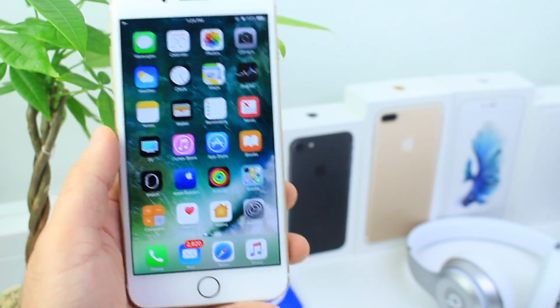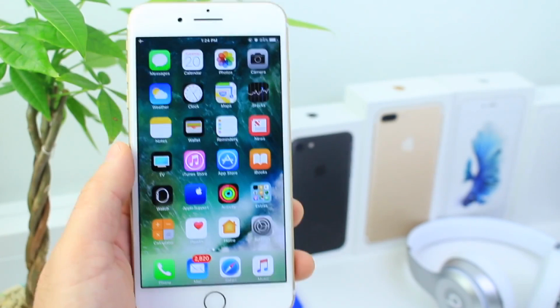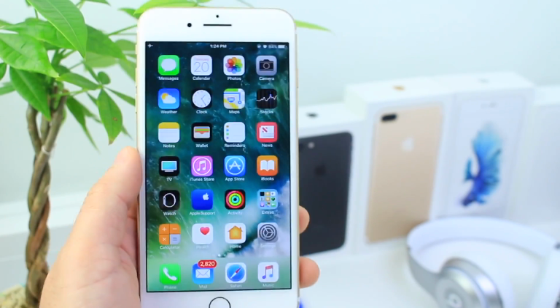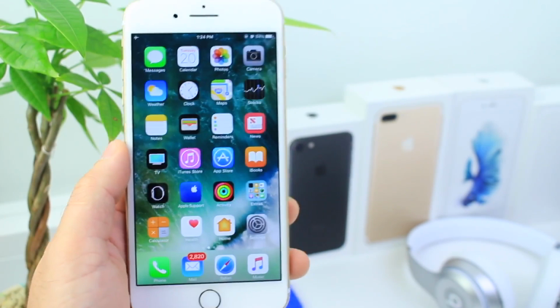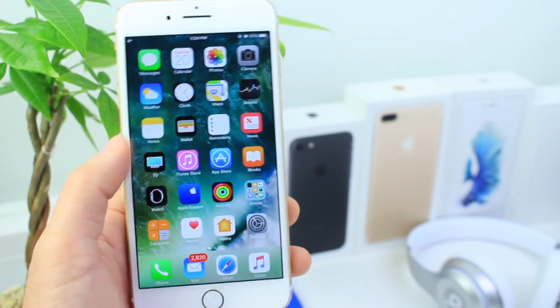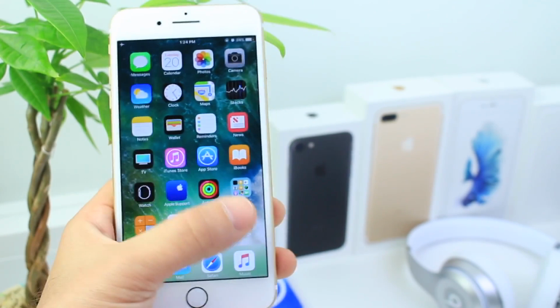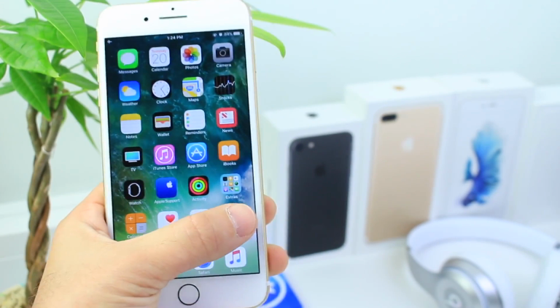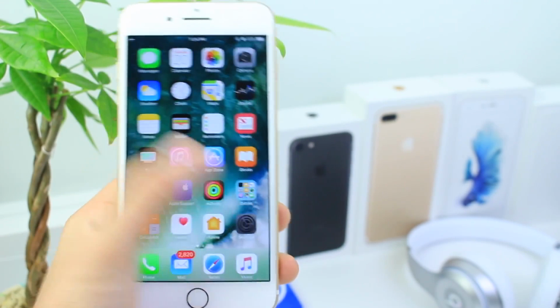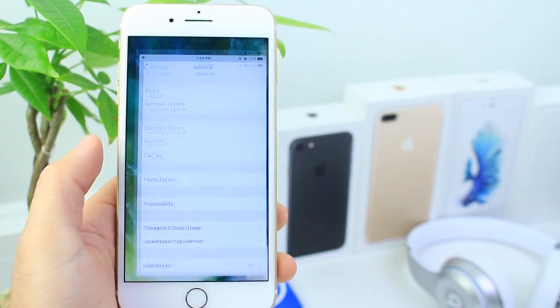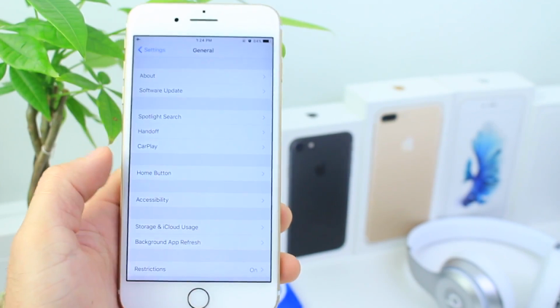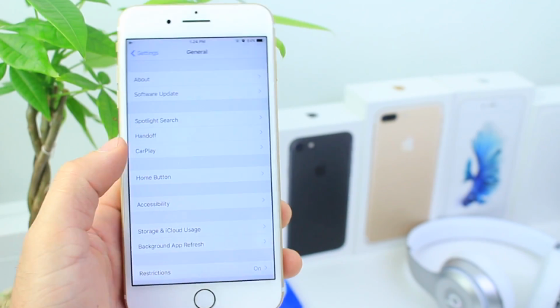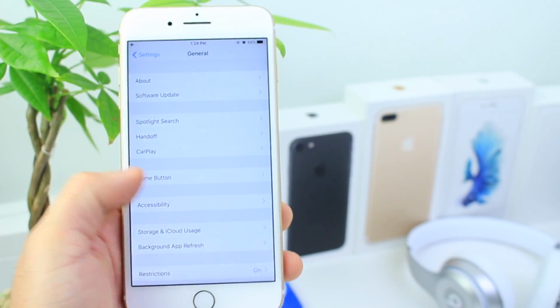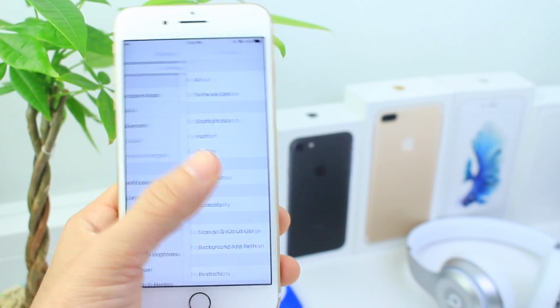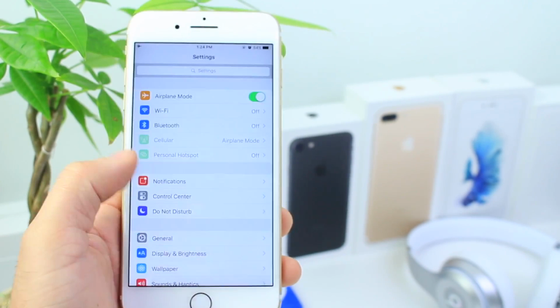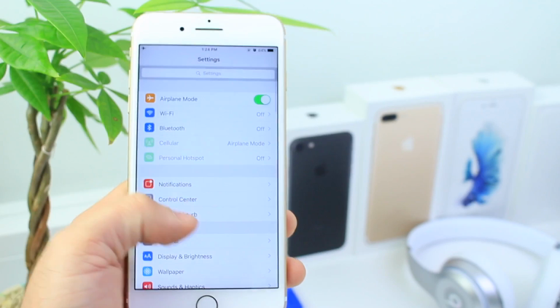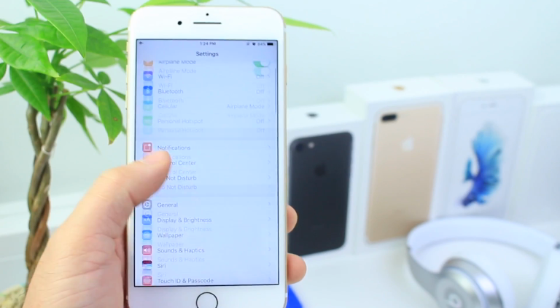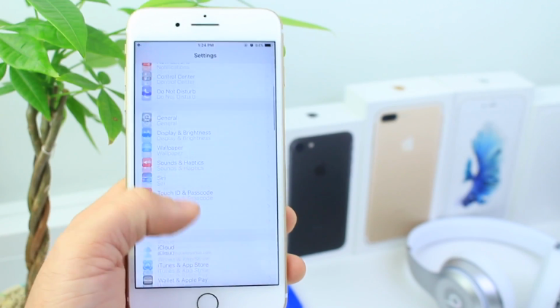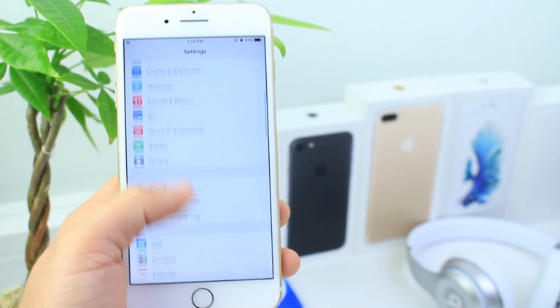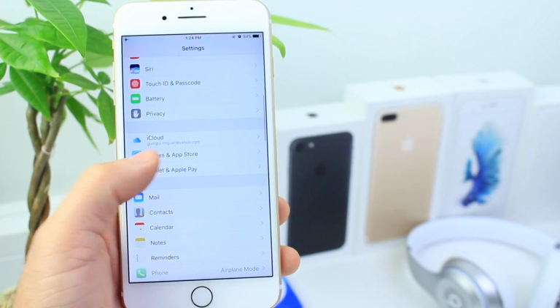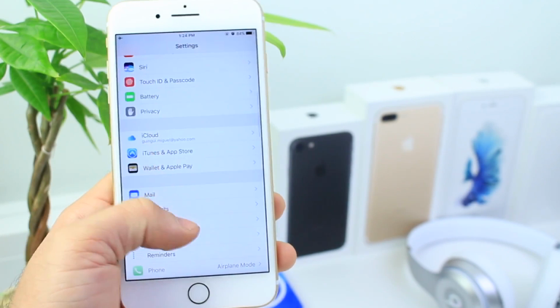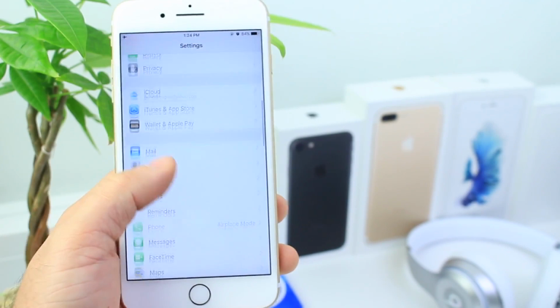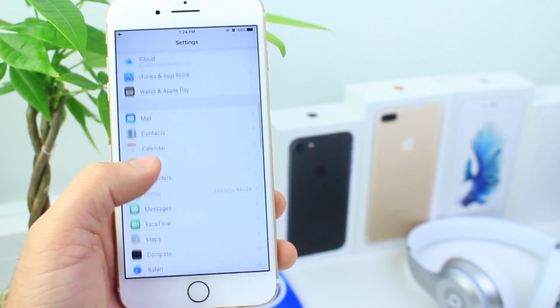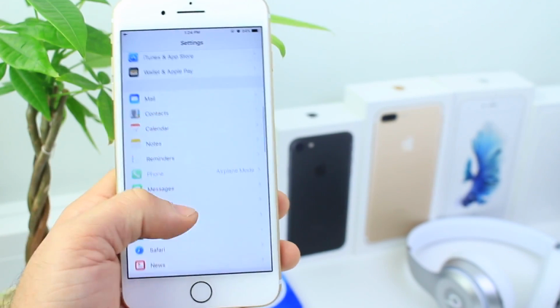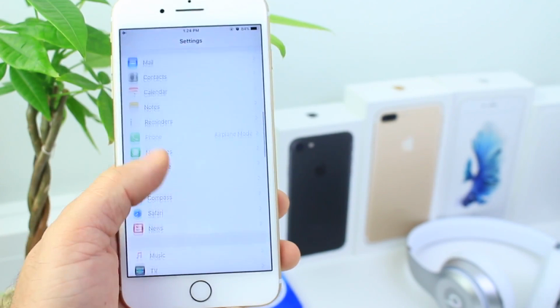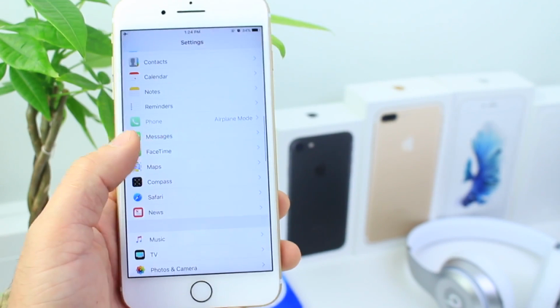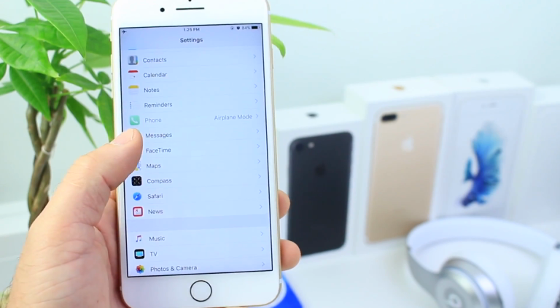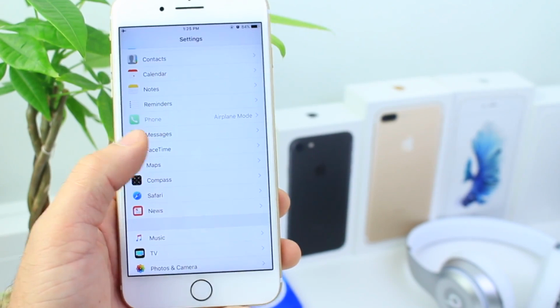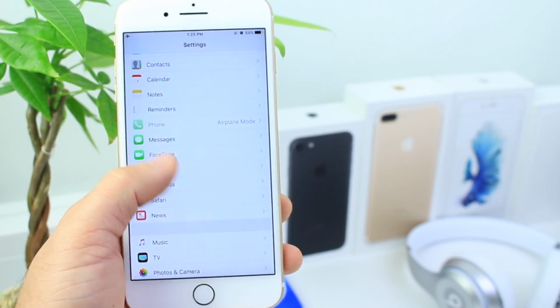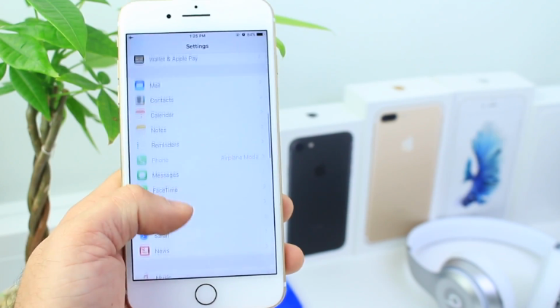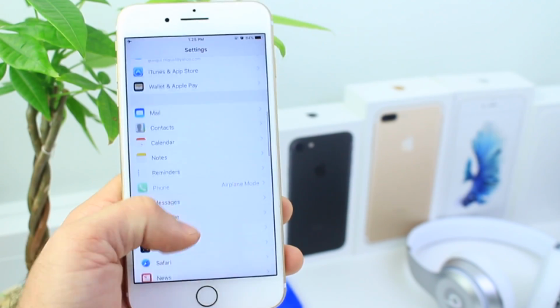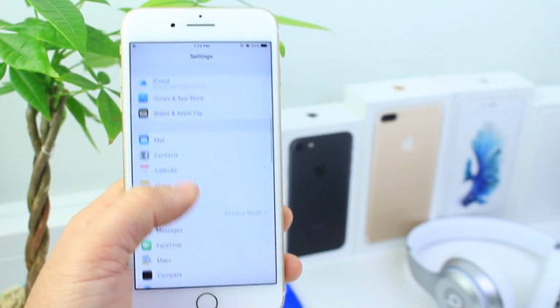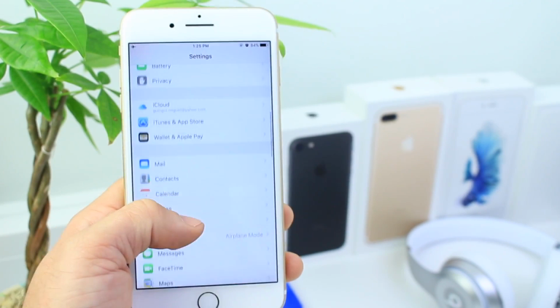Now, what's new with this software in terms of features? Well, I was digging around the entire operating system and I have to say I couldn't find one single thing.